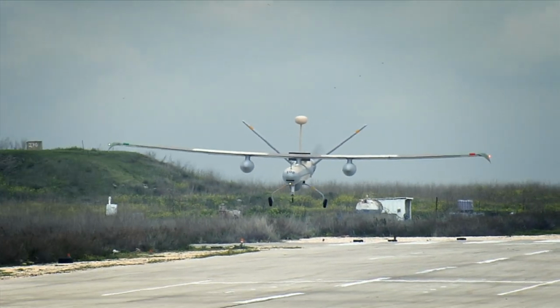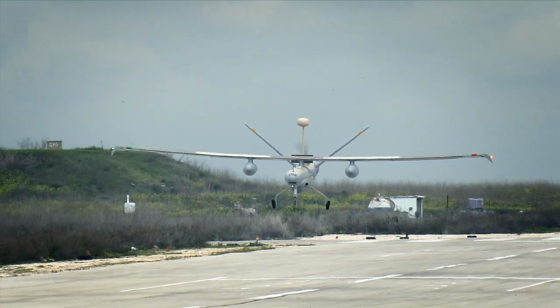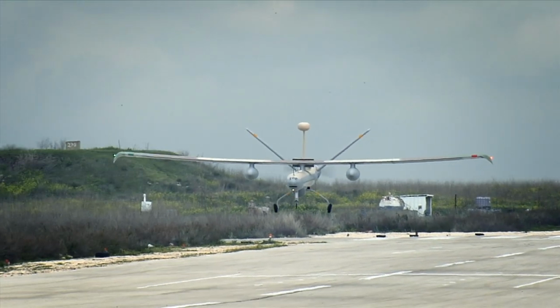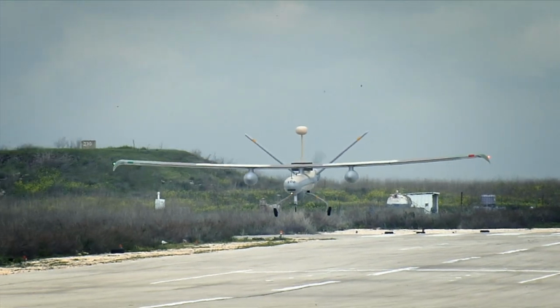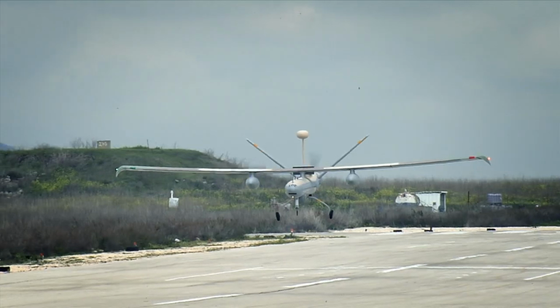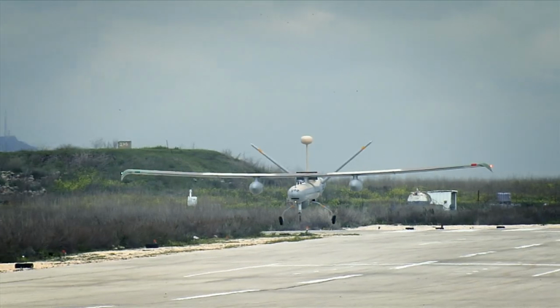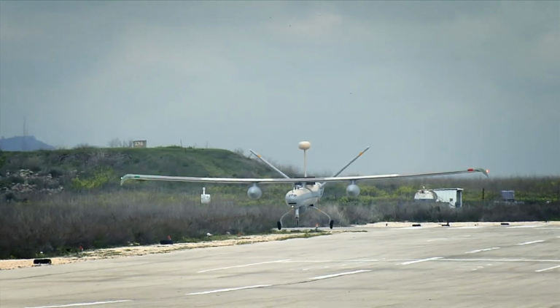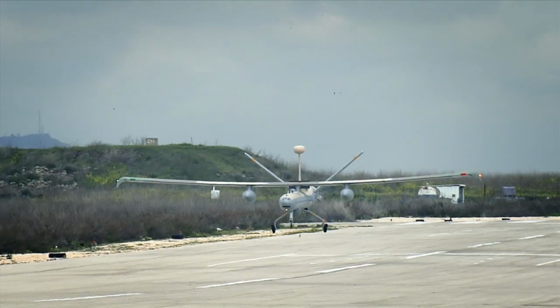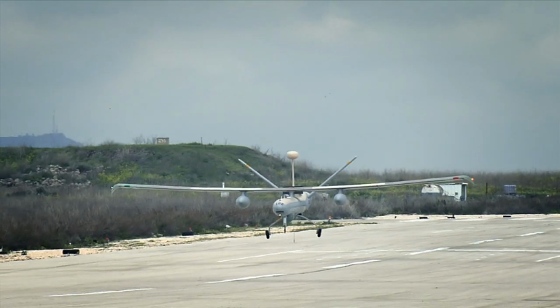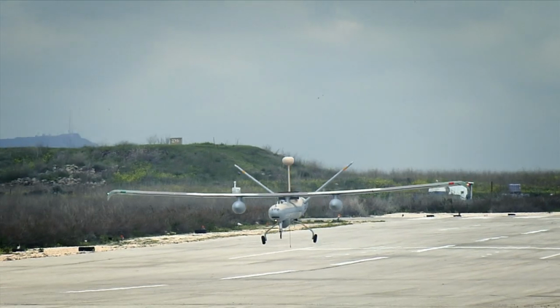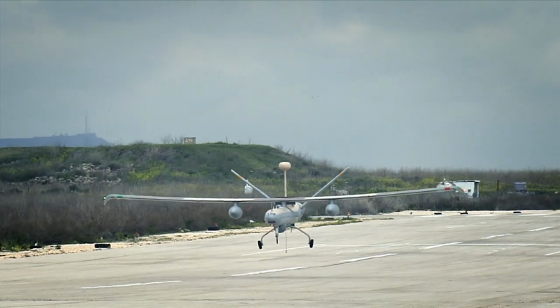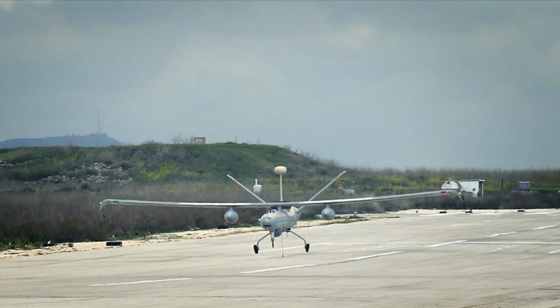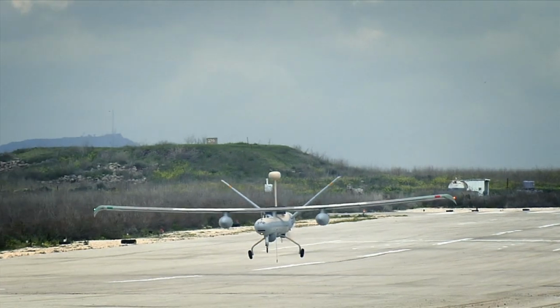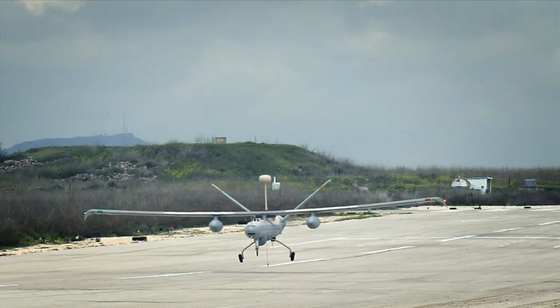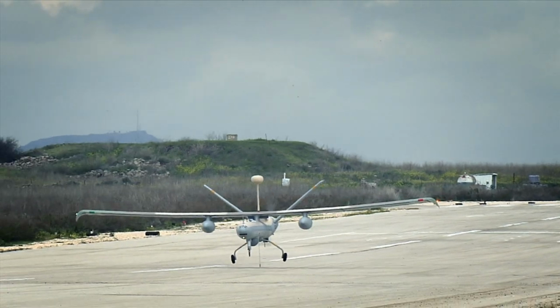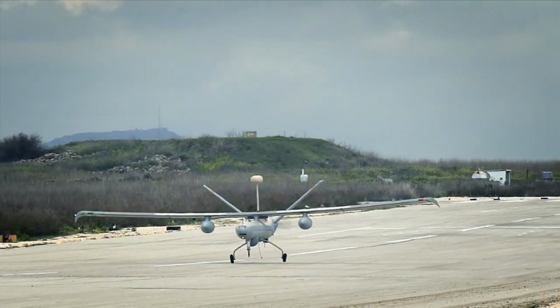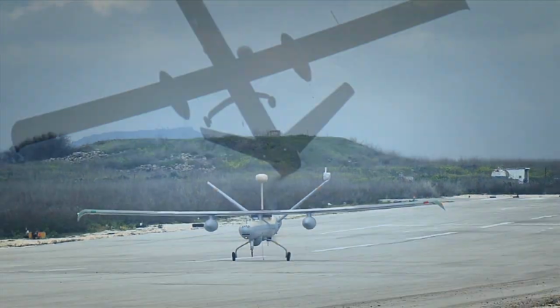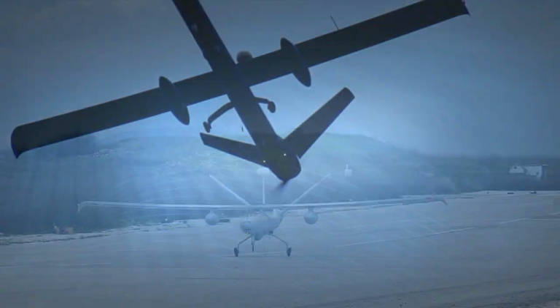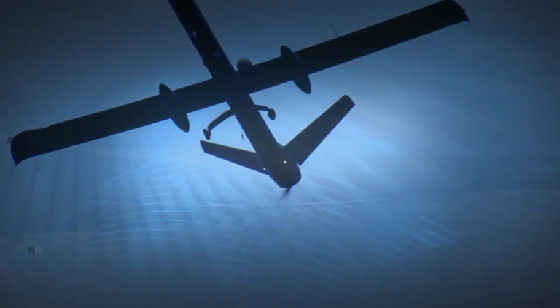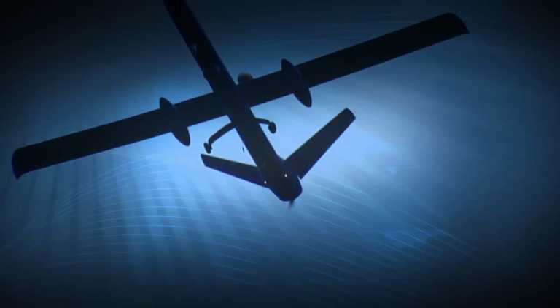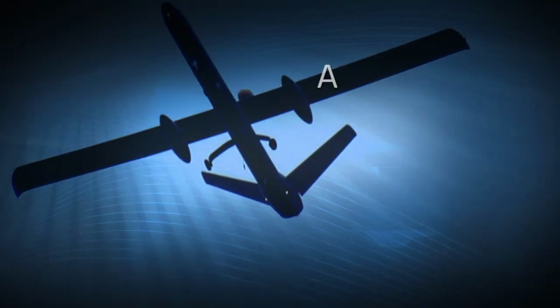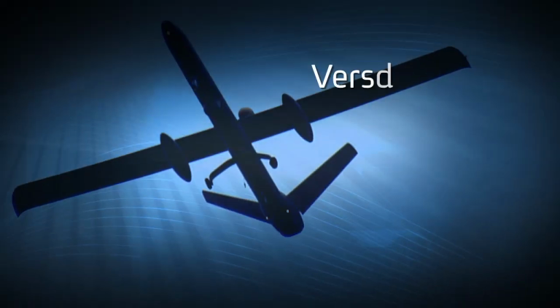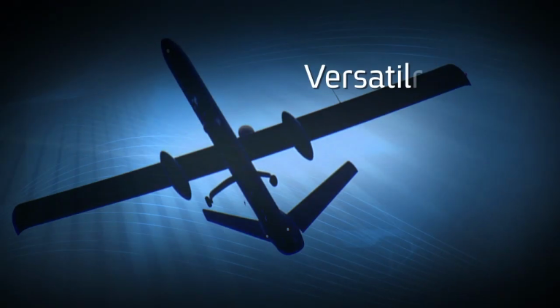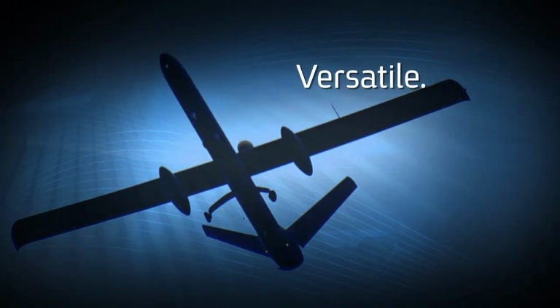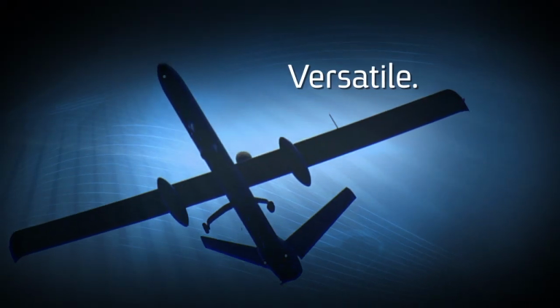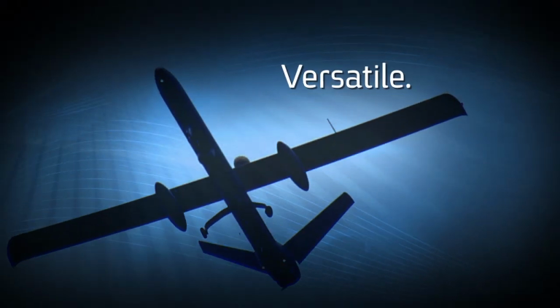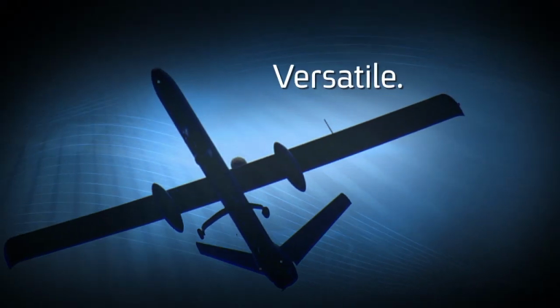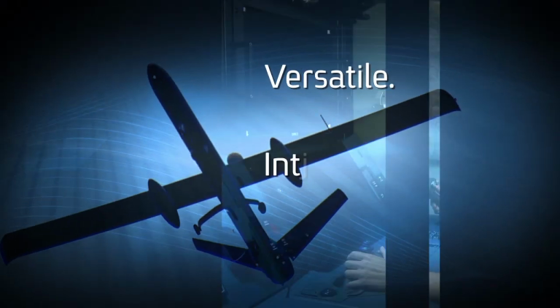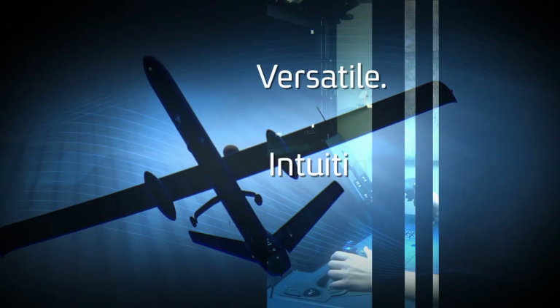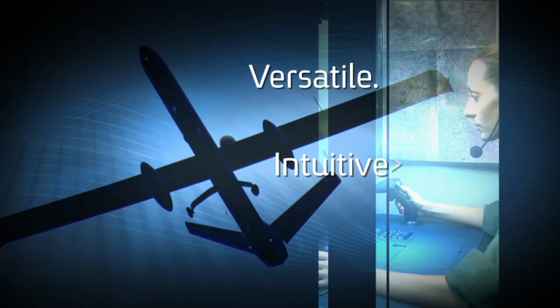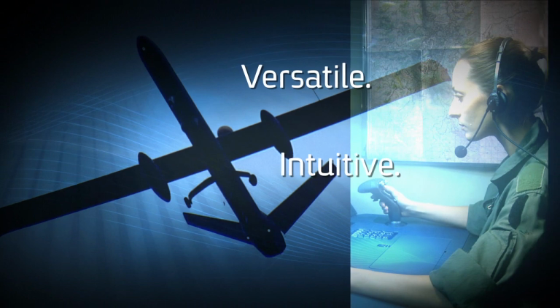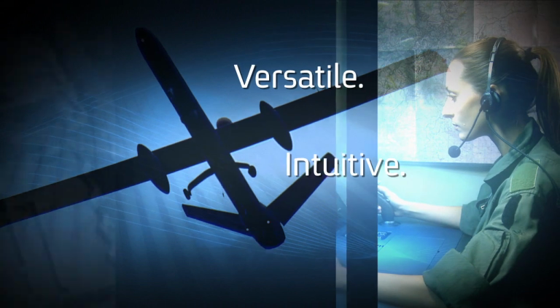The Hermes 450 UAS from Elbit Systems. Versatile. Intuitive. Effective.